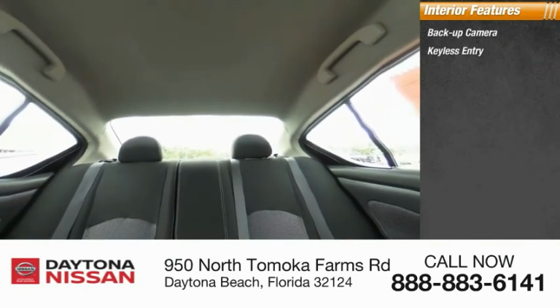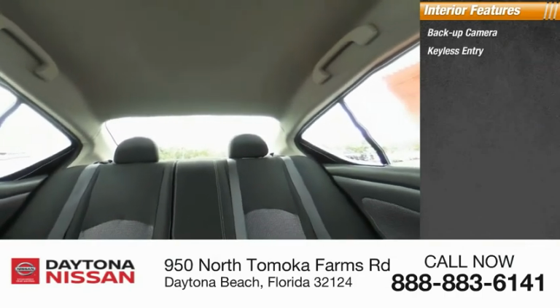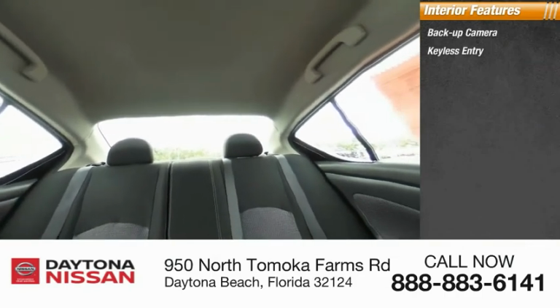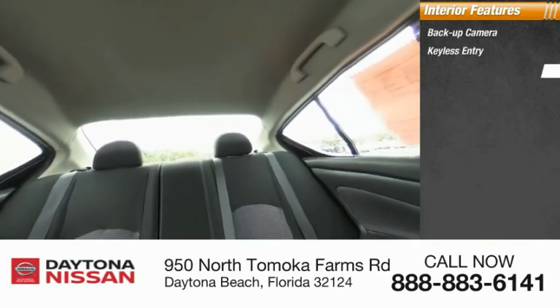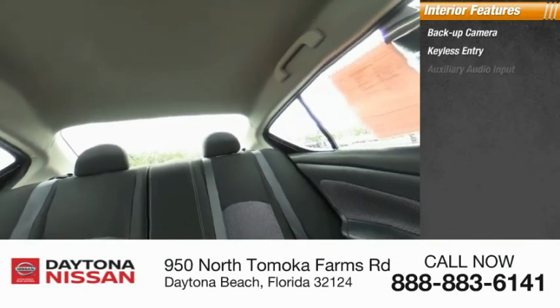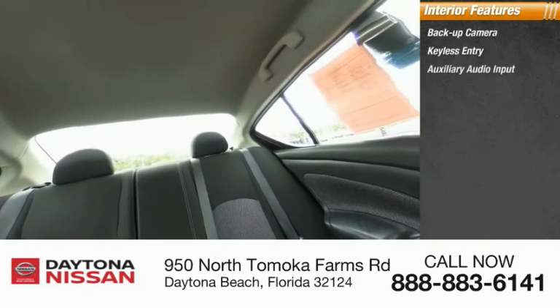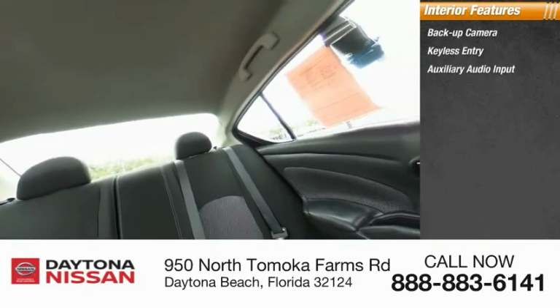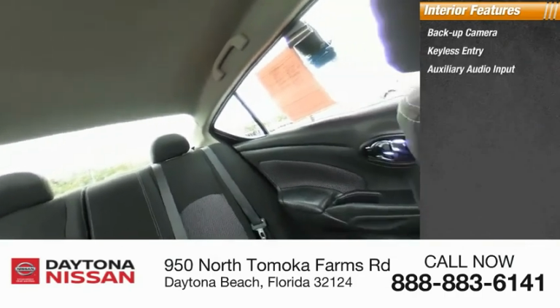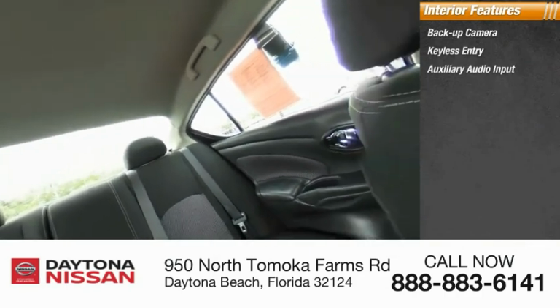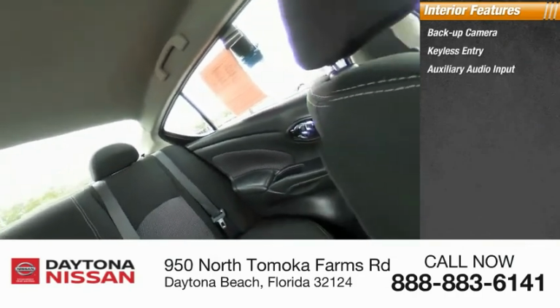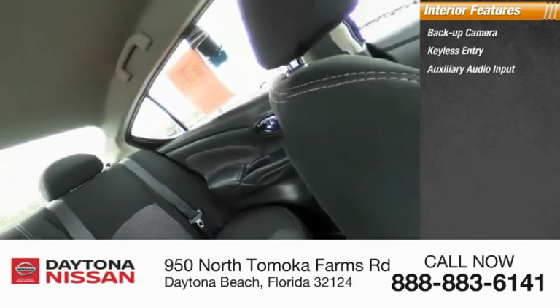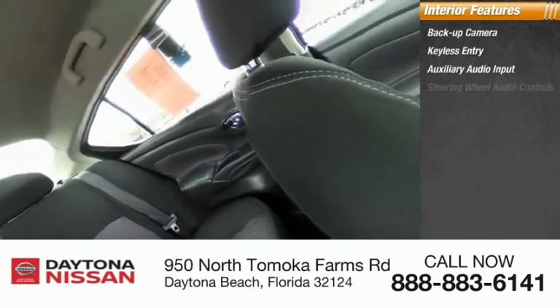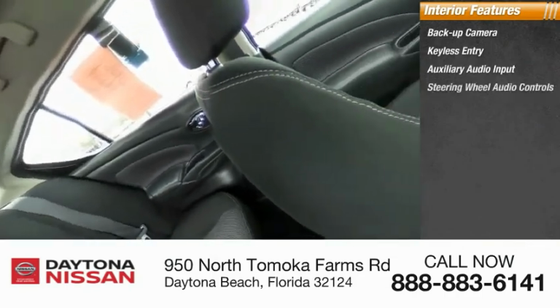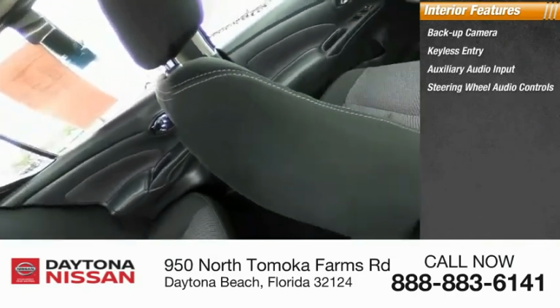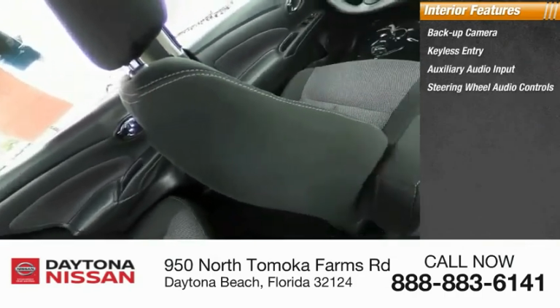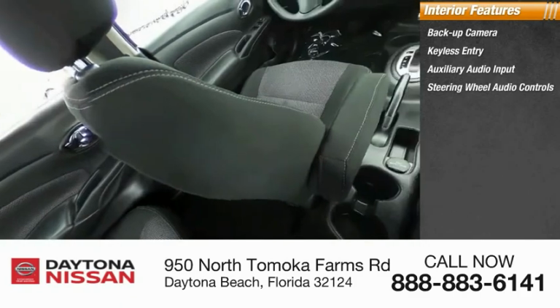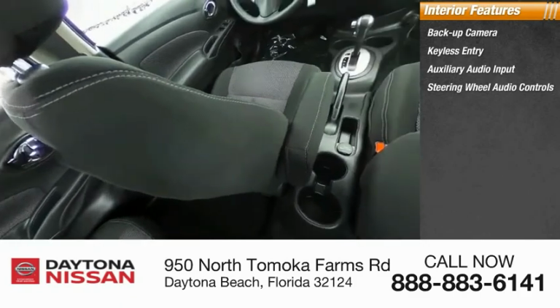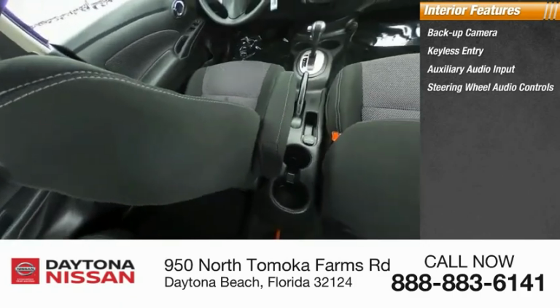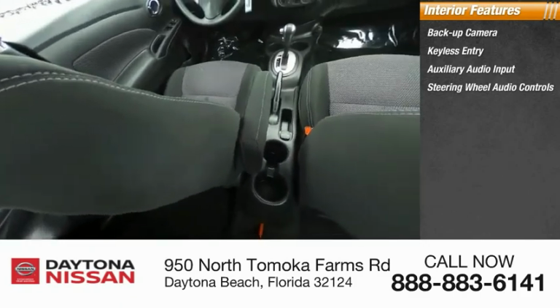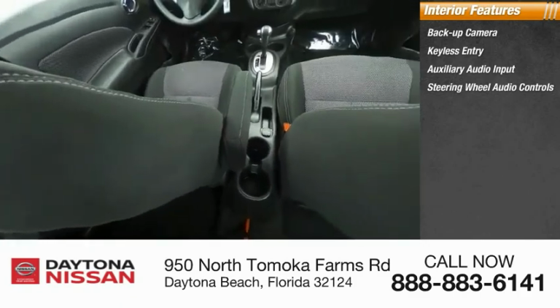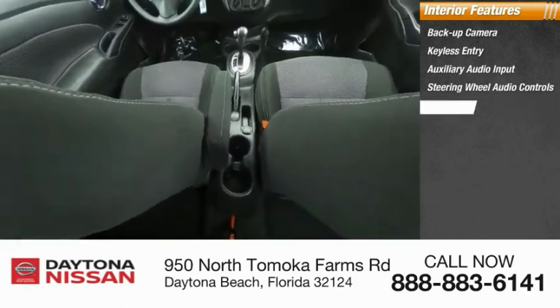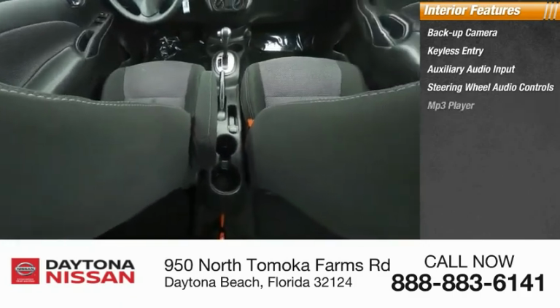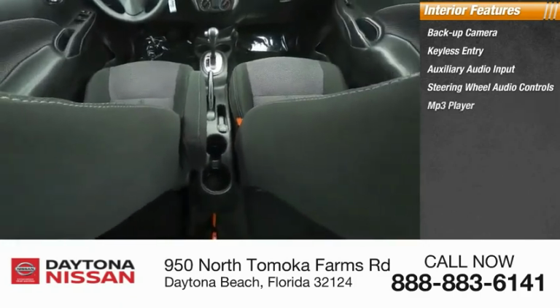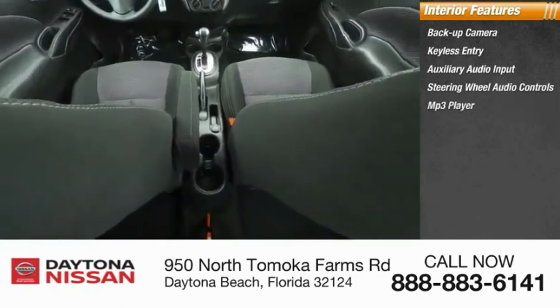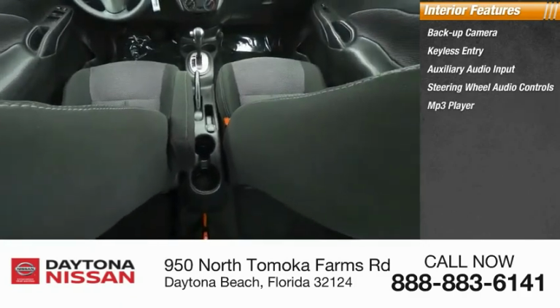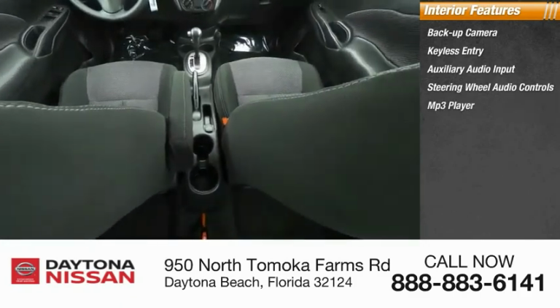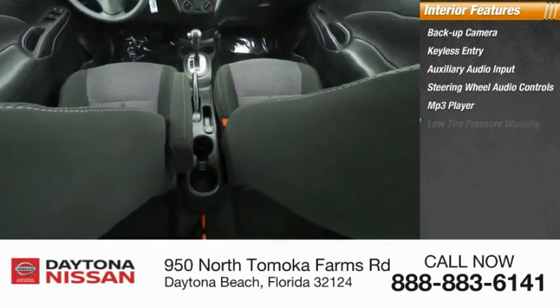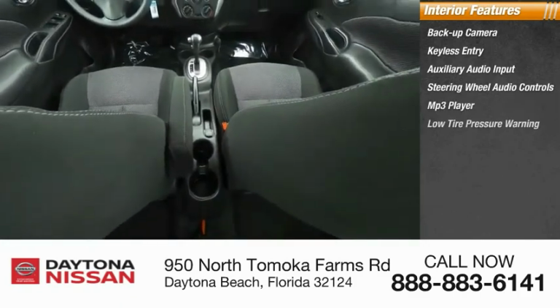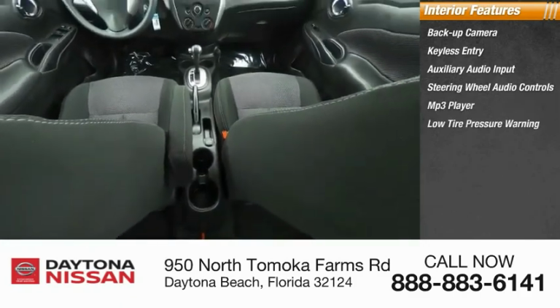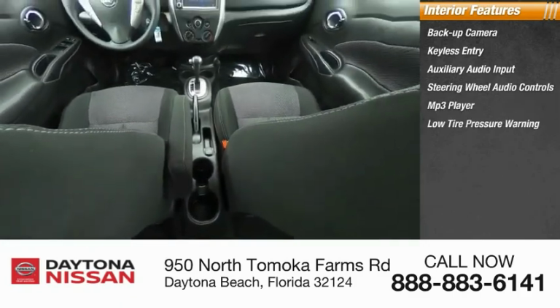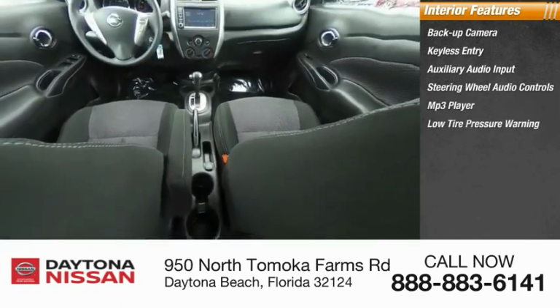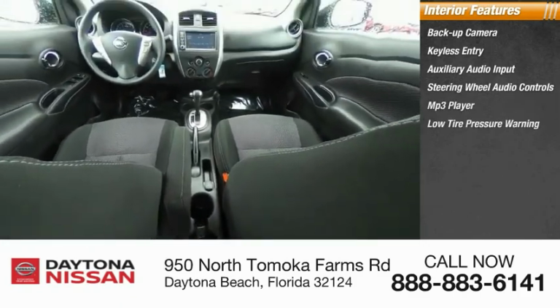MP3 player, low tire pressure warning, cruise control, trip computer, child safety locks, and power door locks.